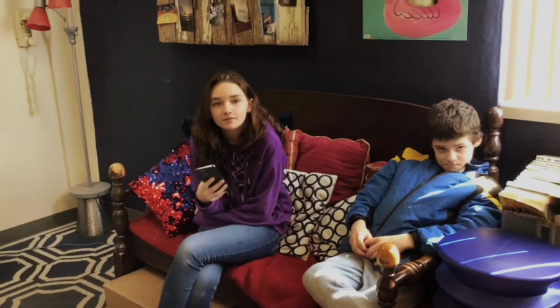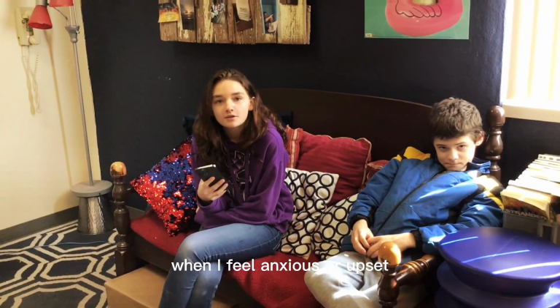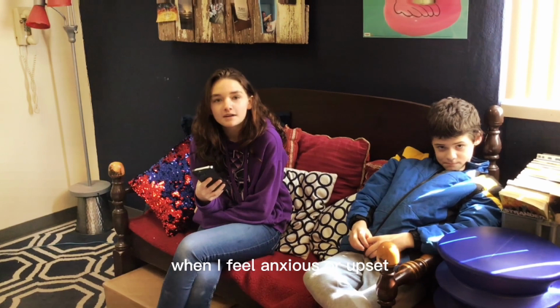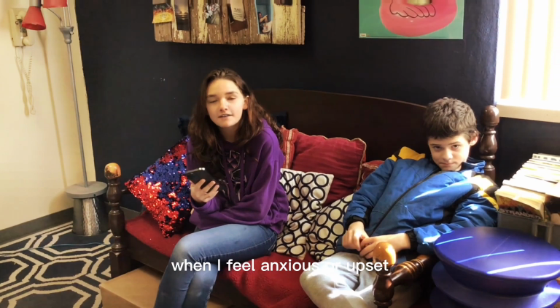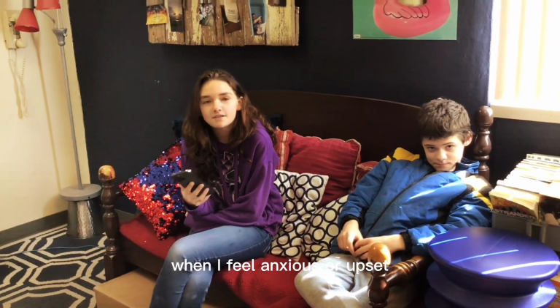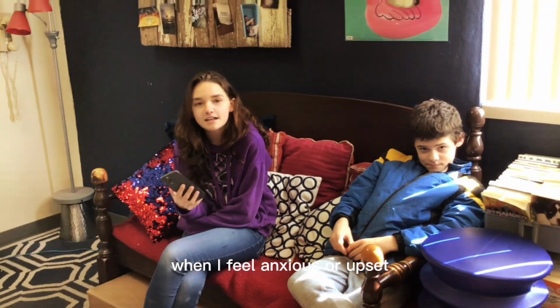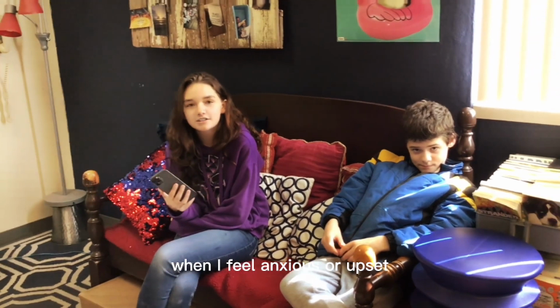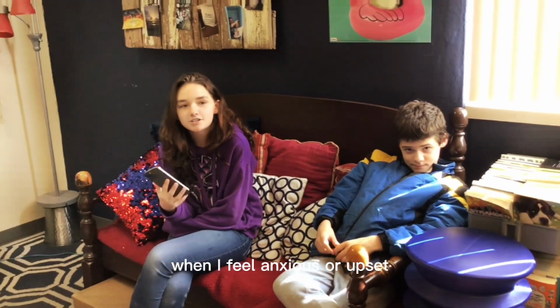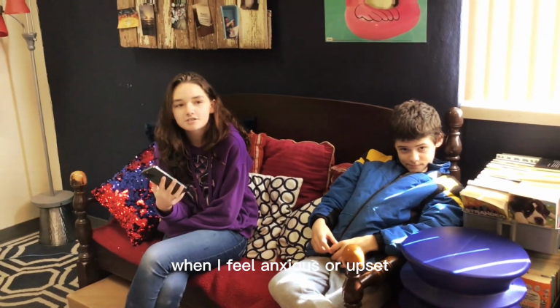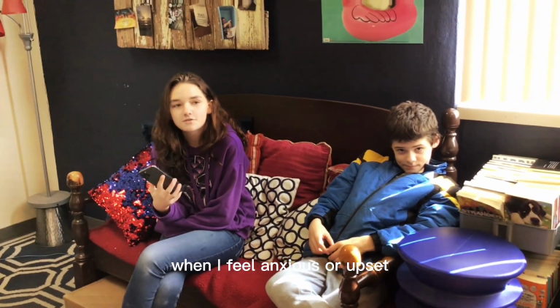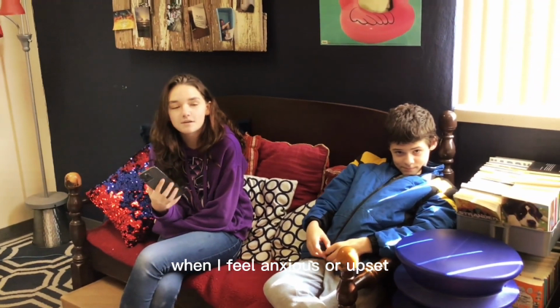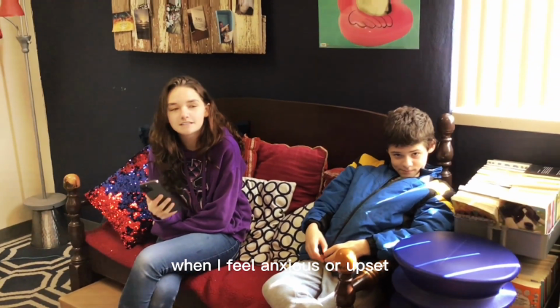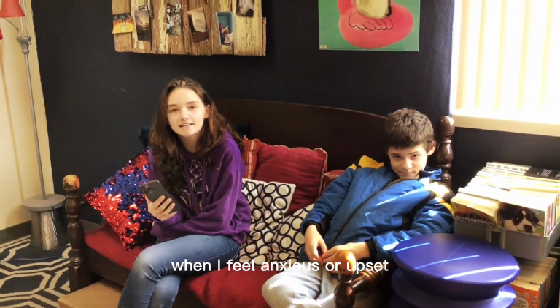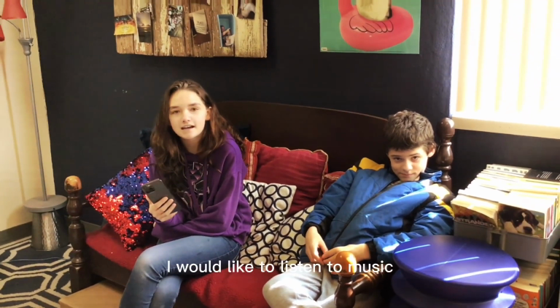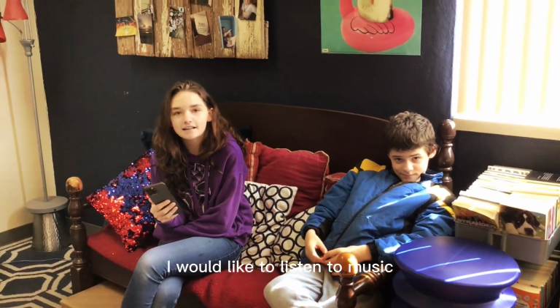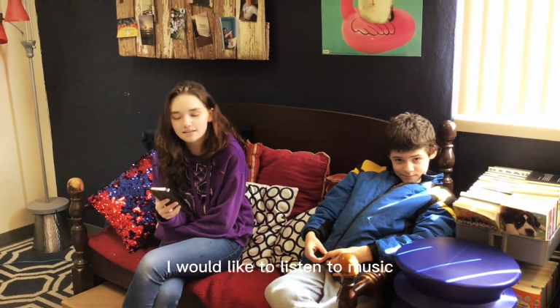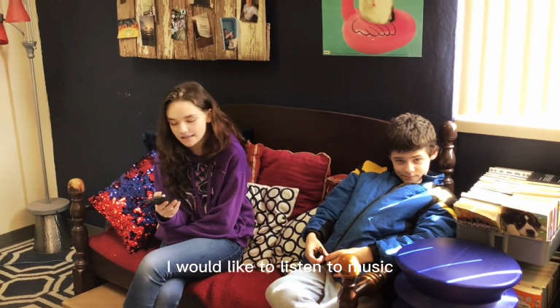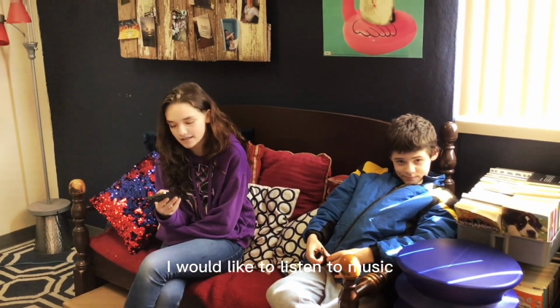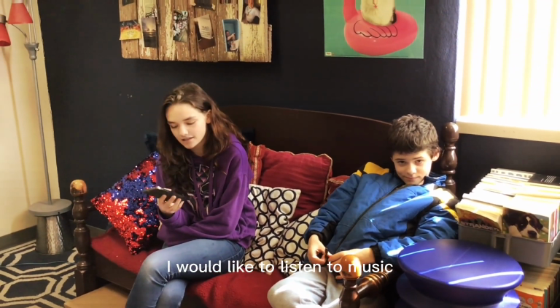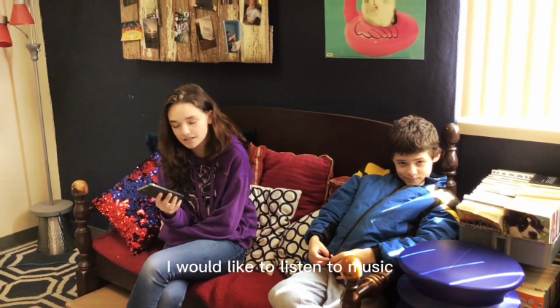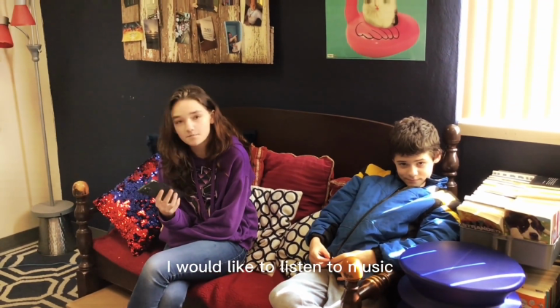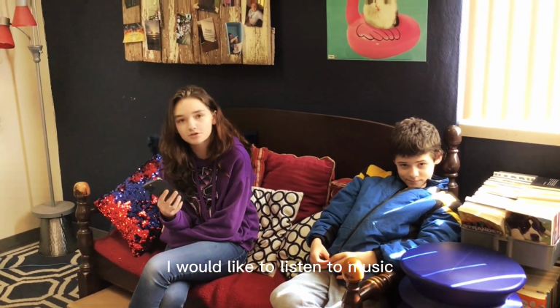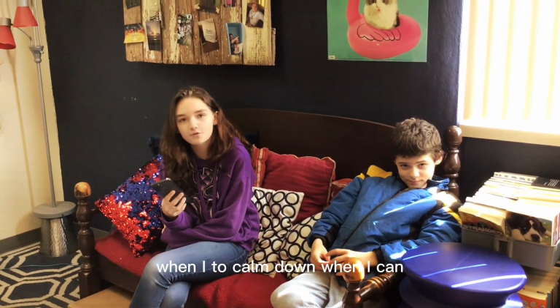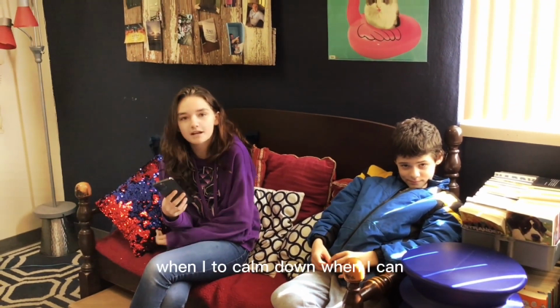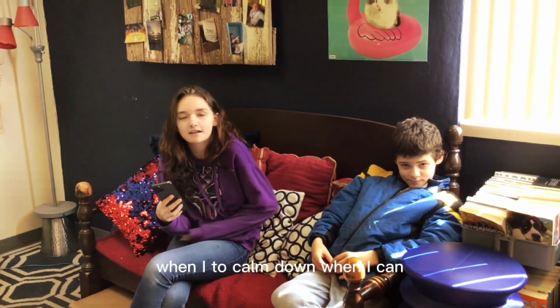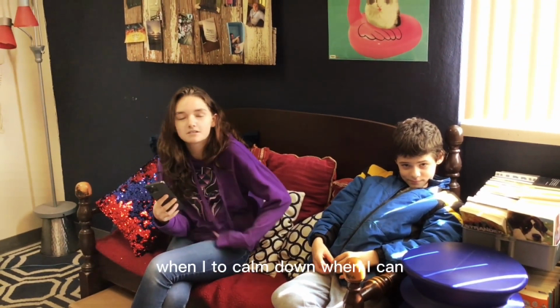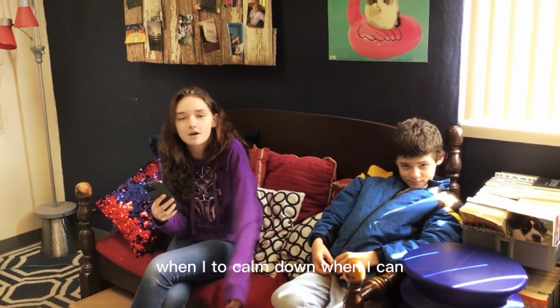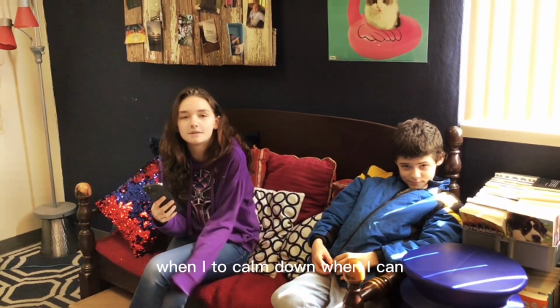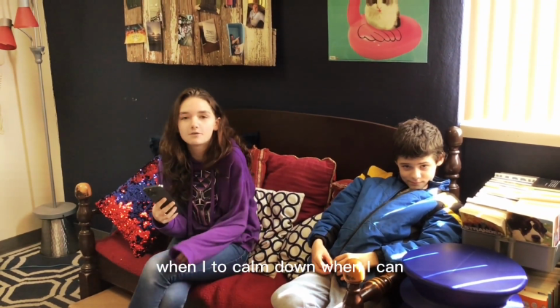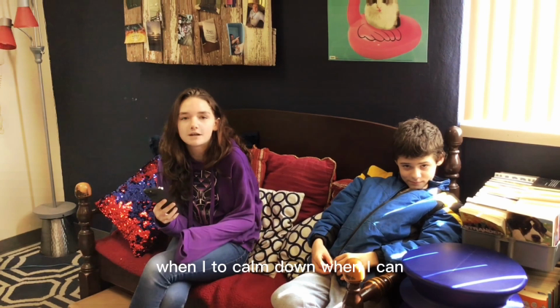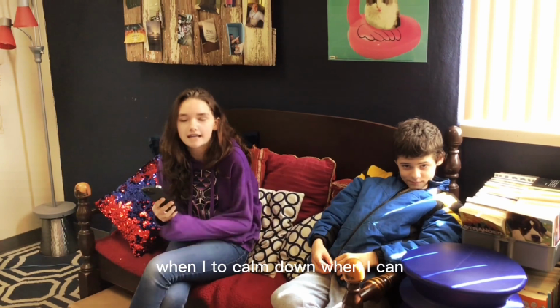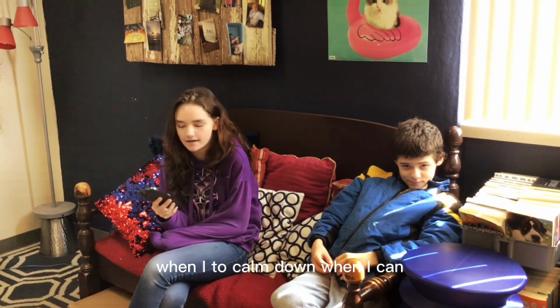When I feel anxious or upset, I like to listen to music to calm down when I can.